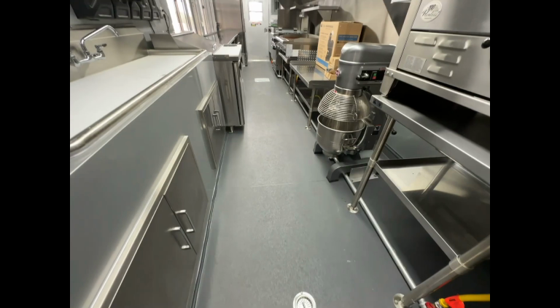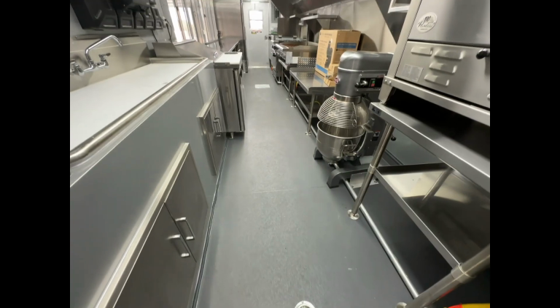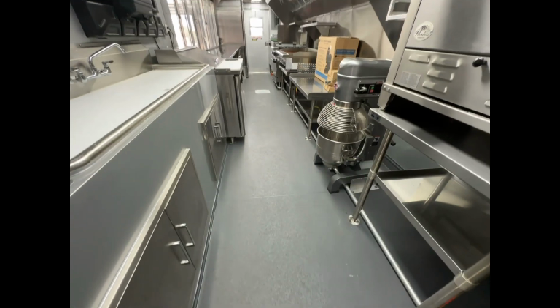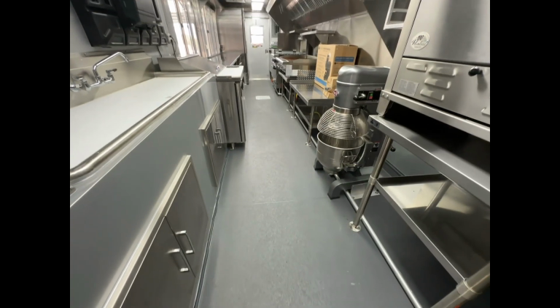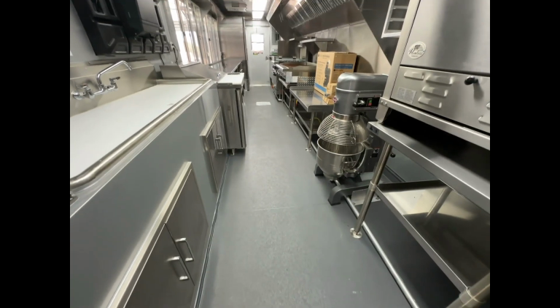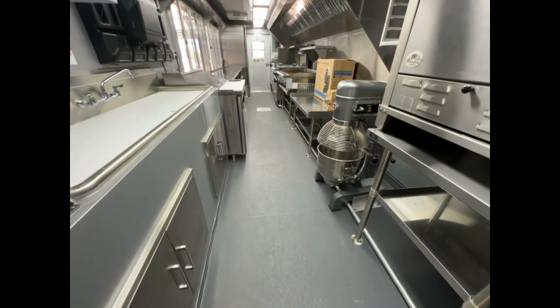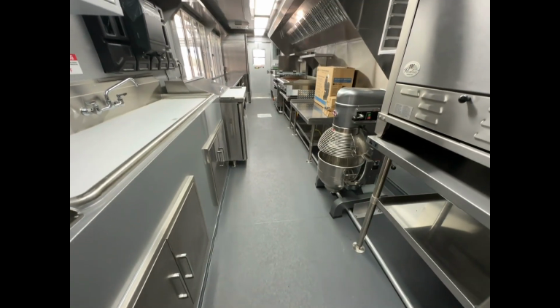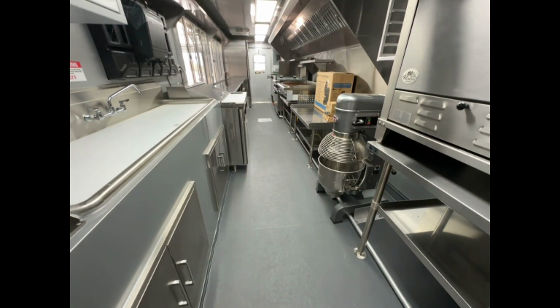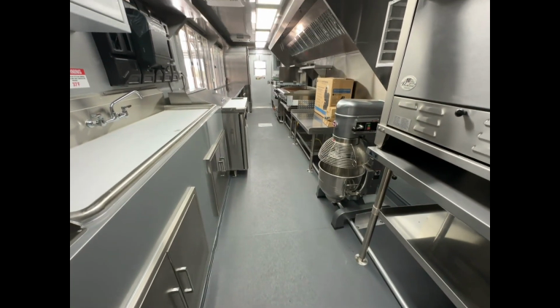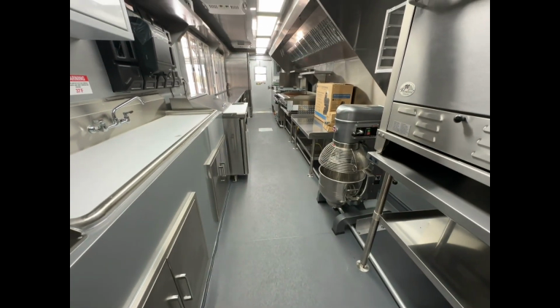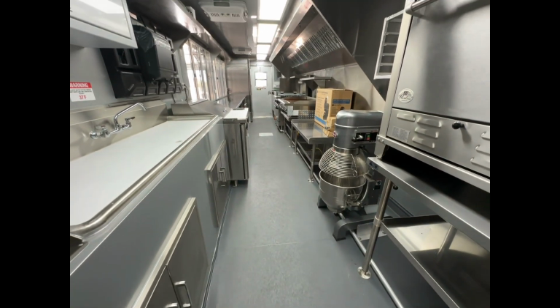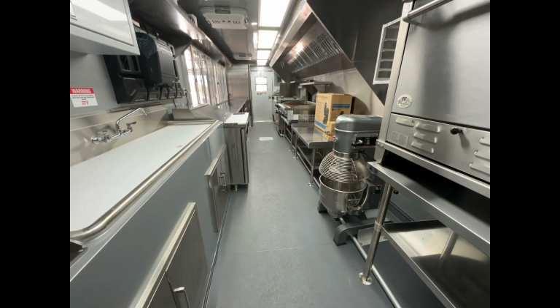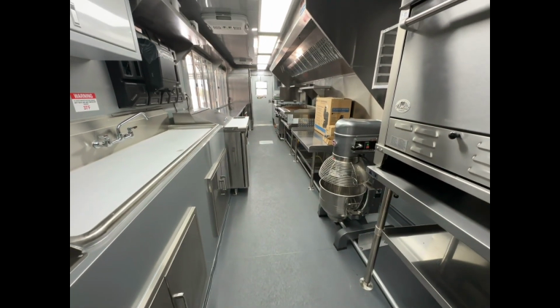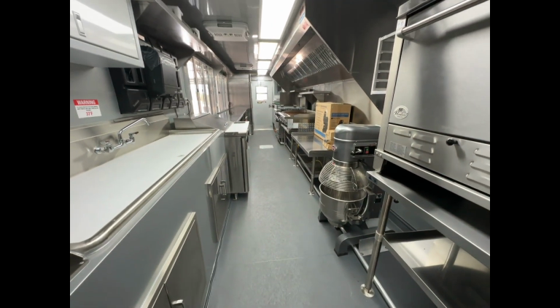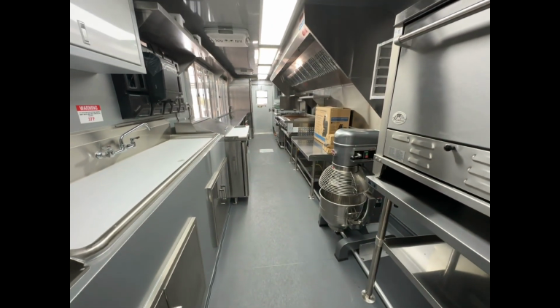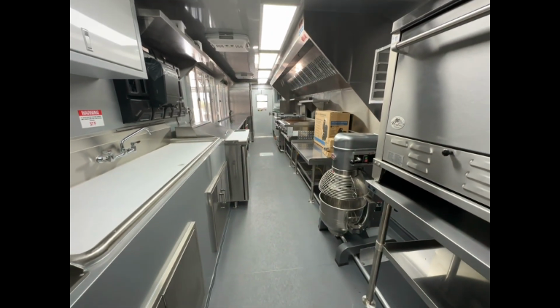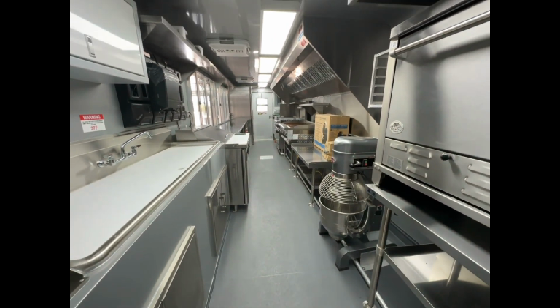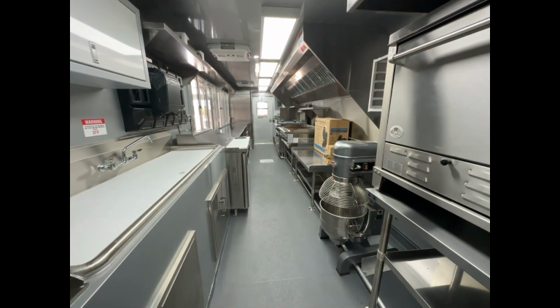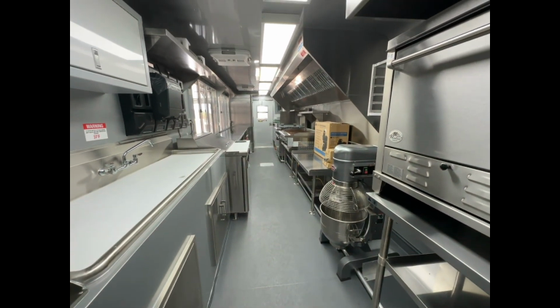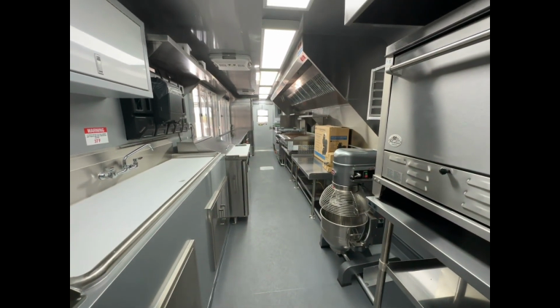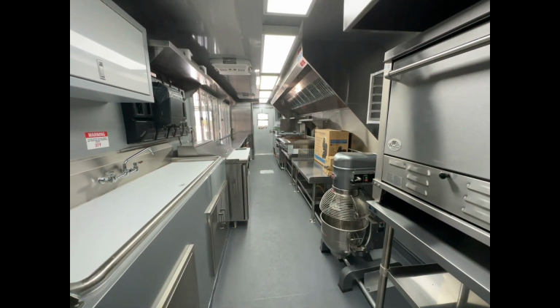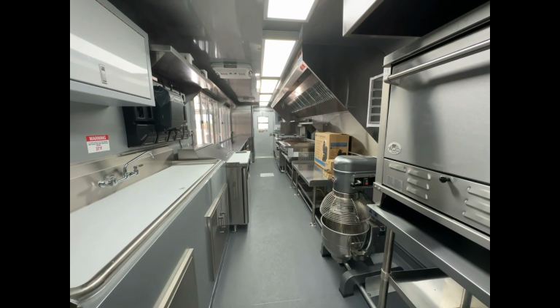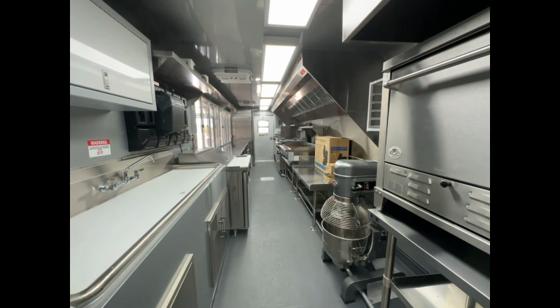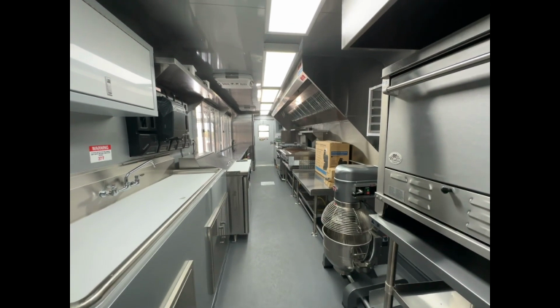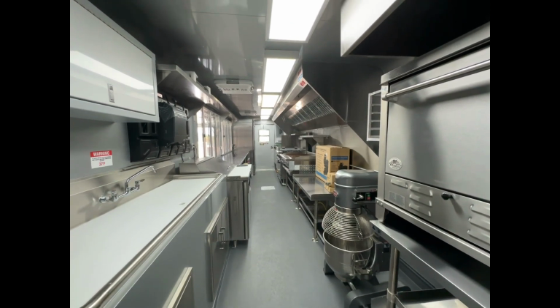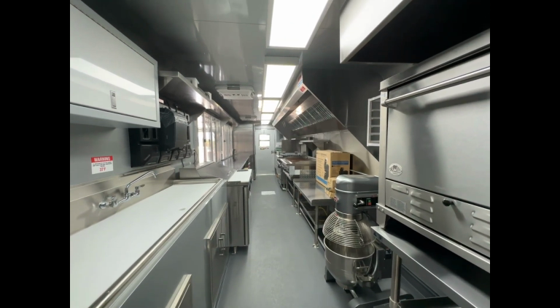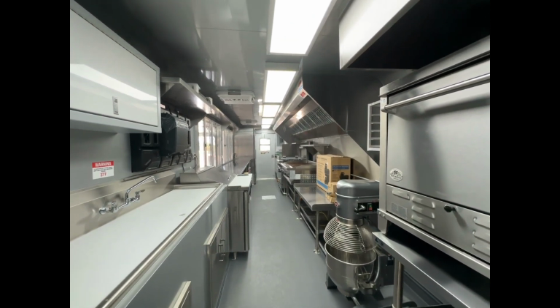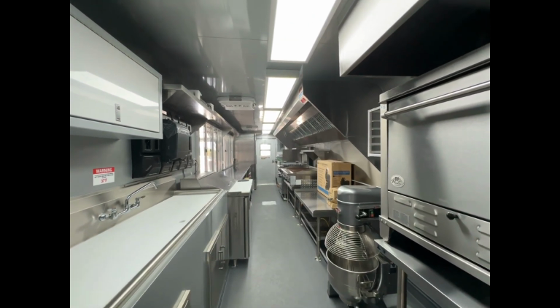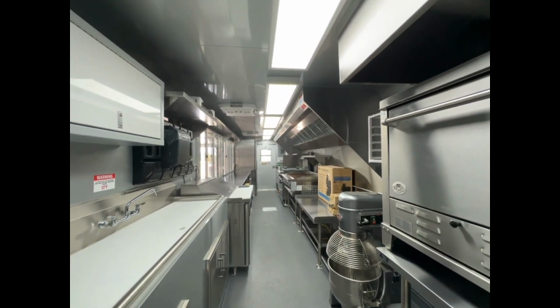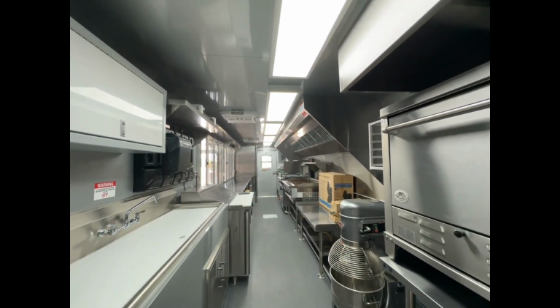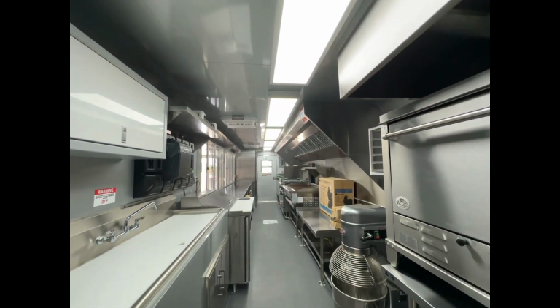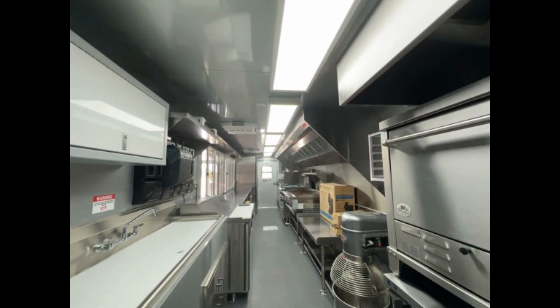With plenty of workspace and equipment, this truck is ready to hit the road and feed tons of hungry customers.